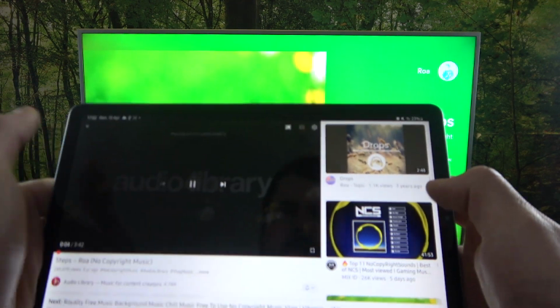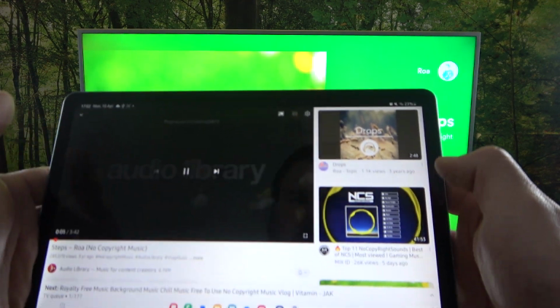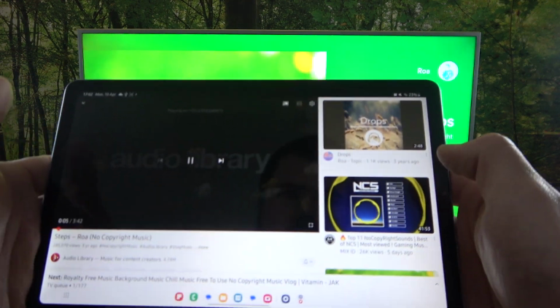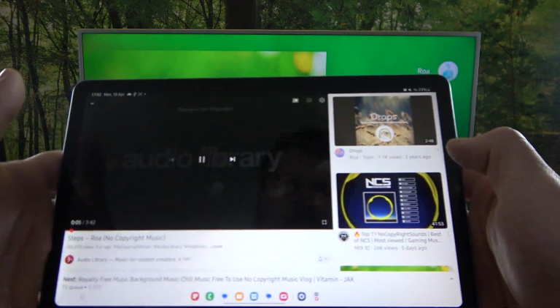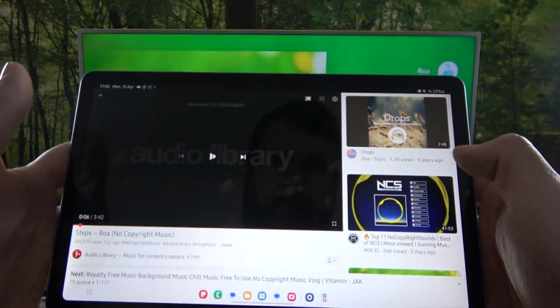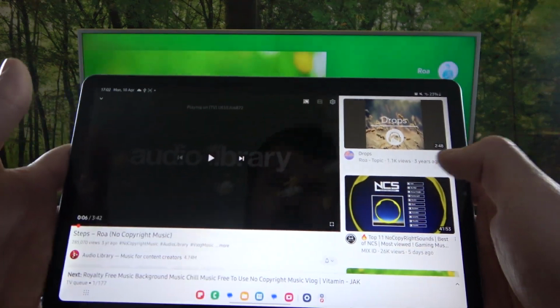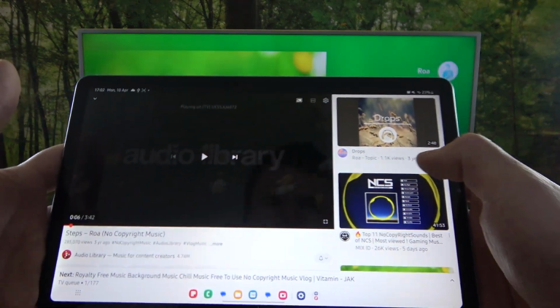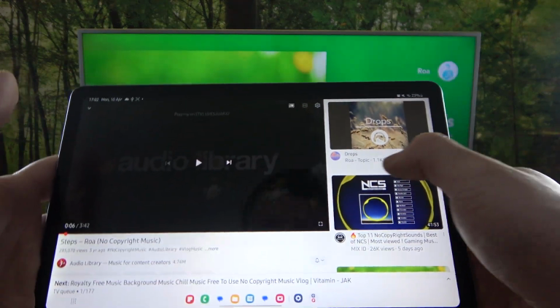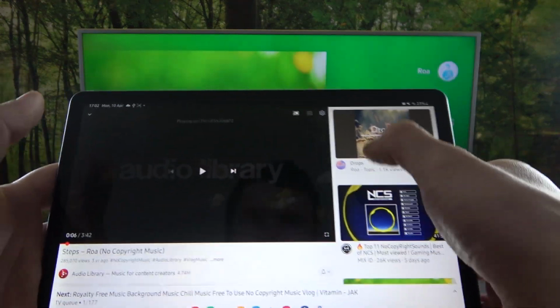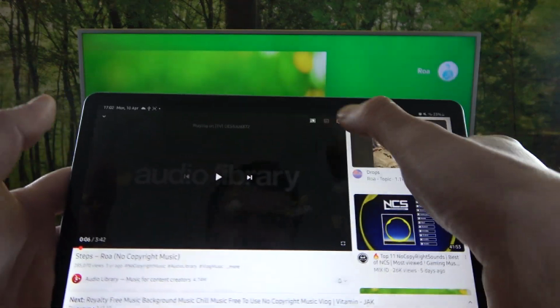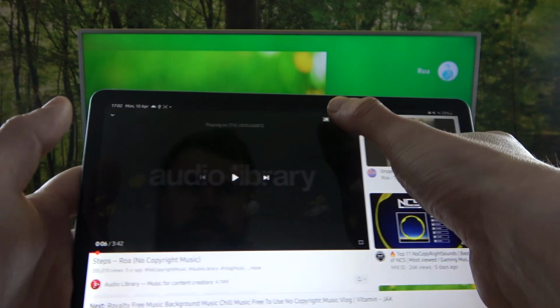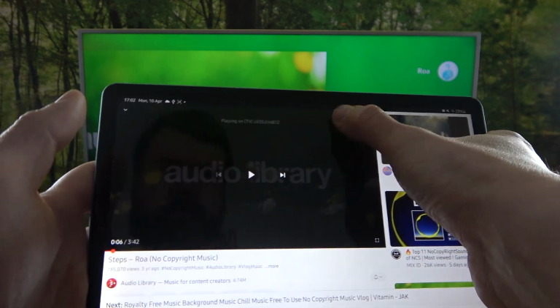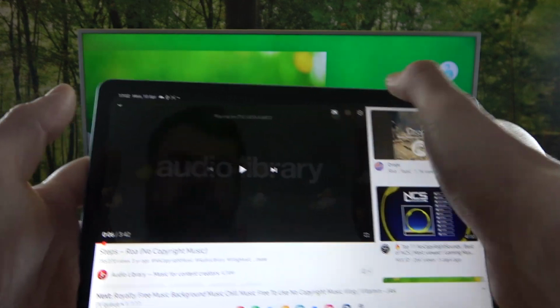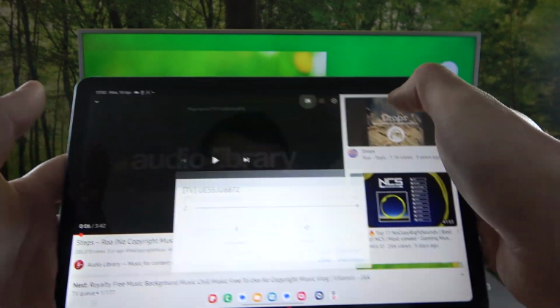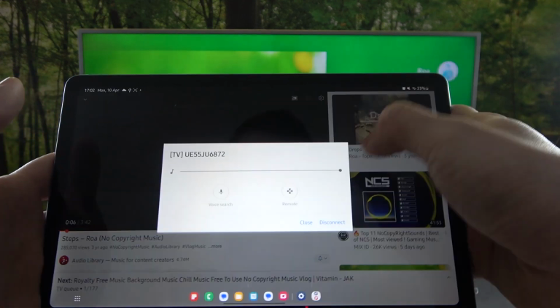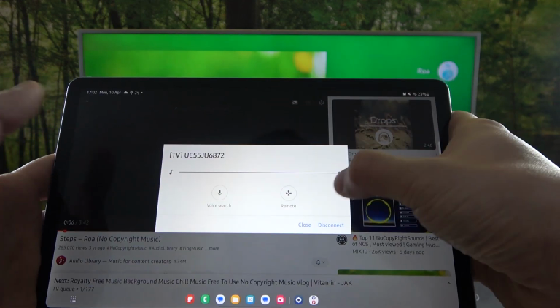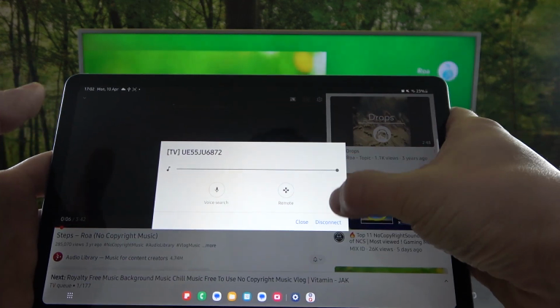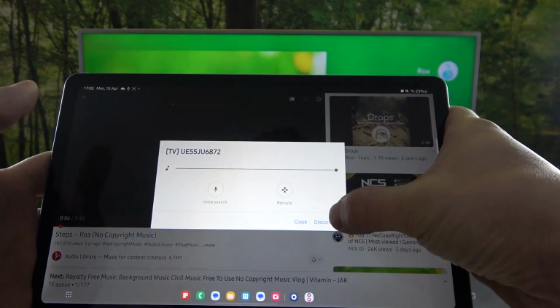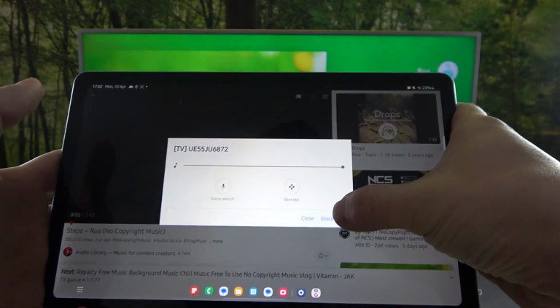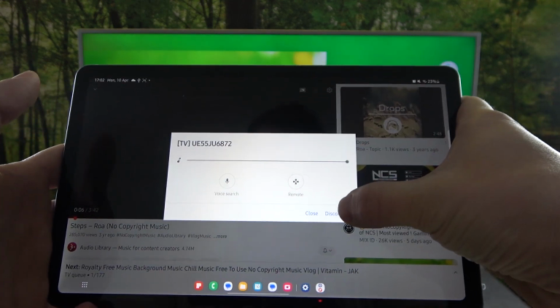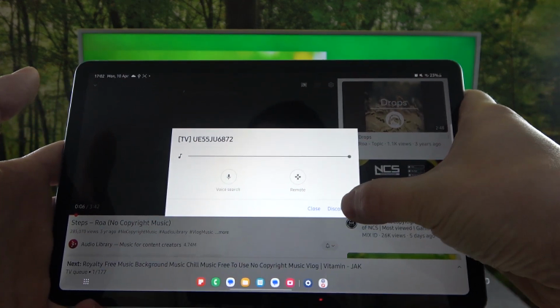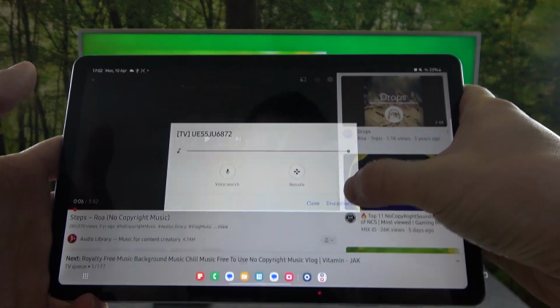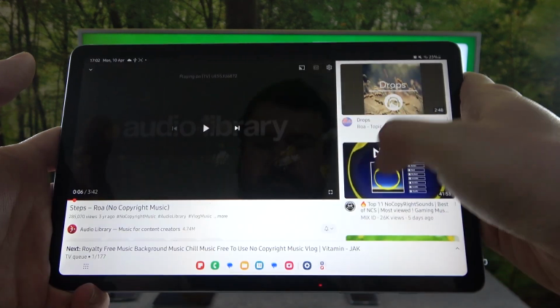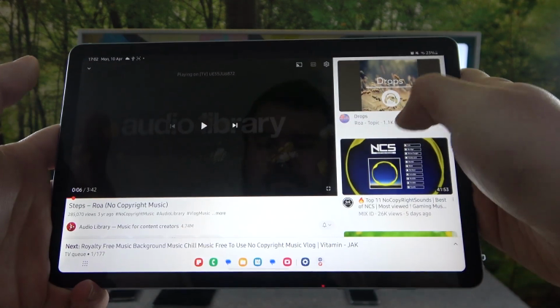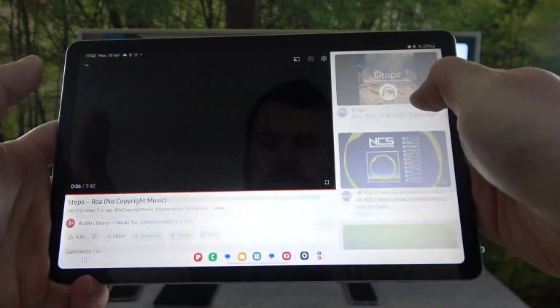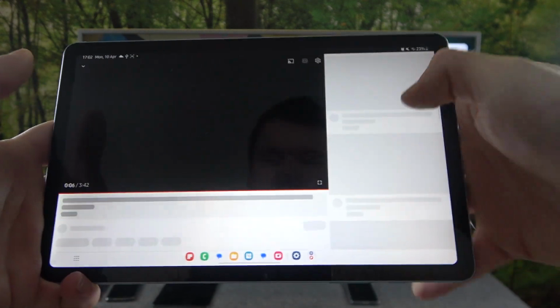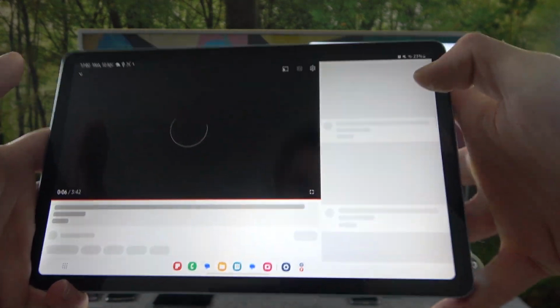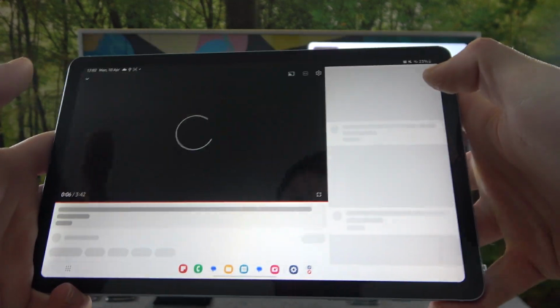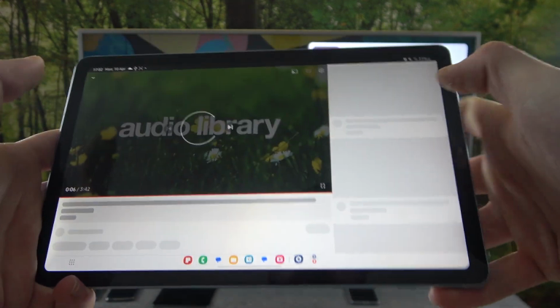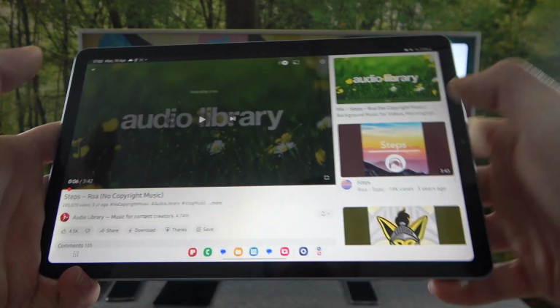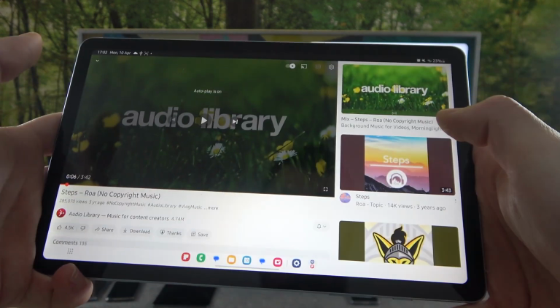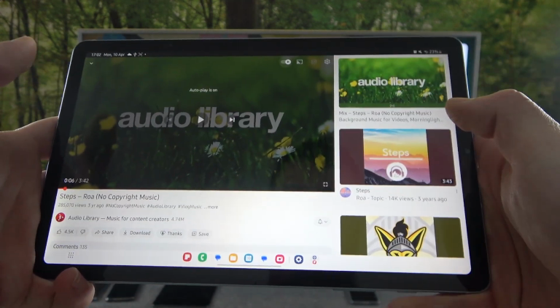If you want to stop the connection, again press this button and select disconnect. And it's done.